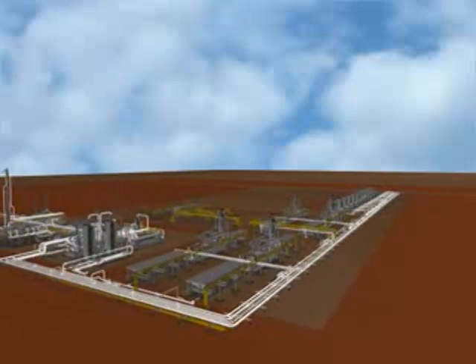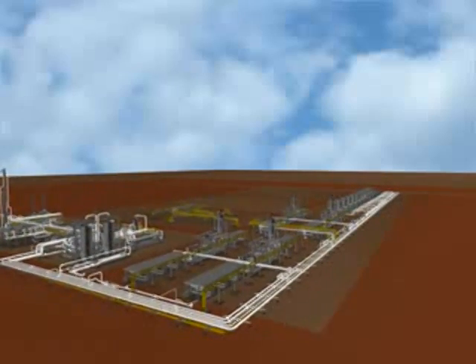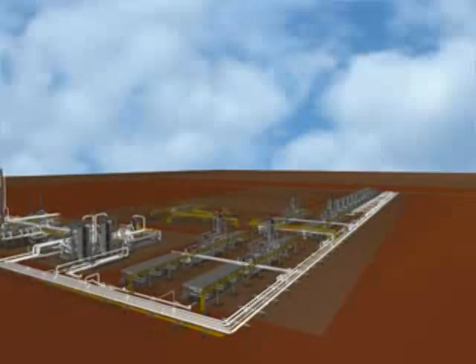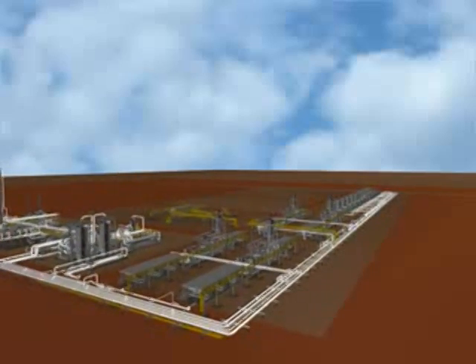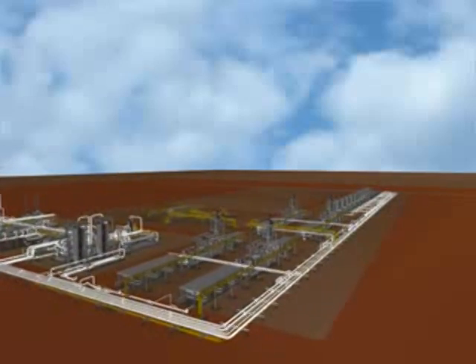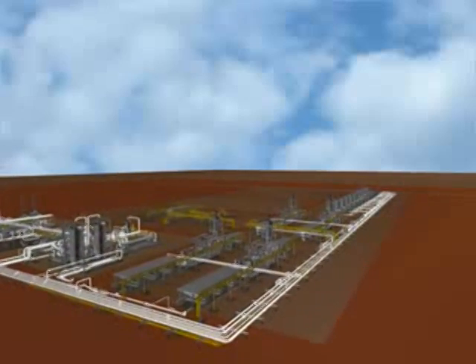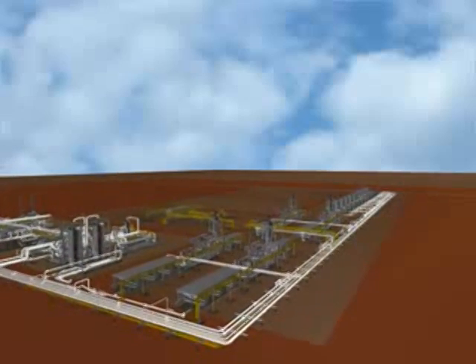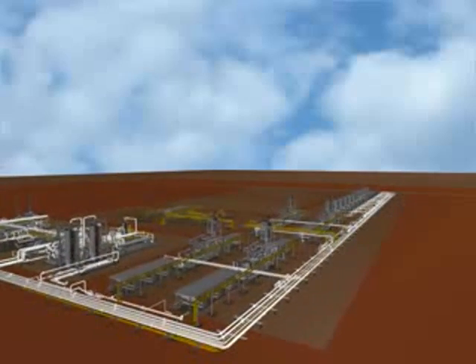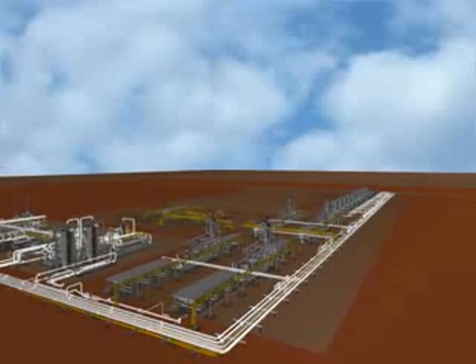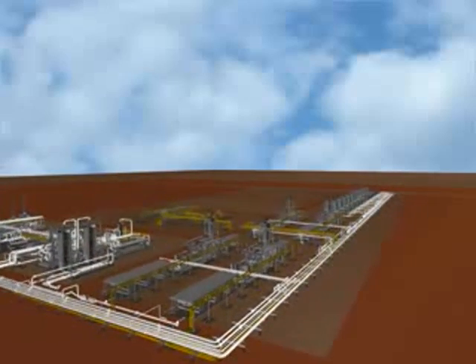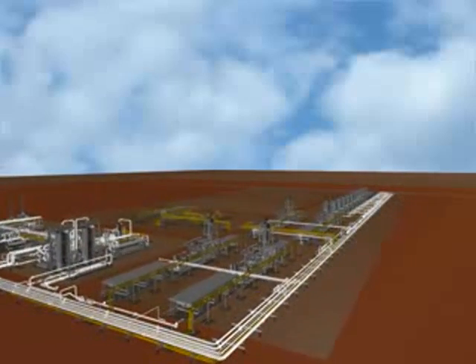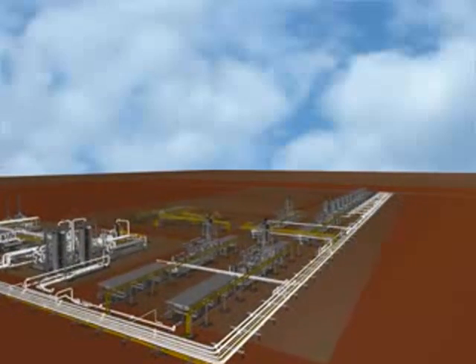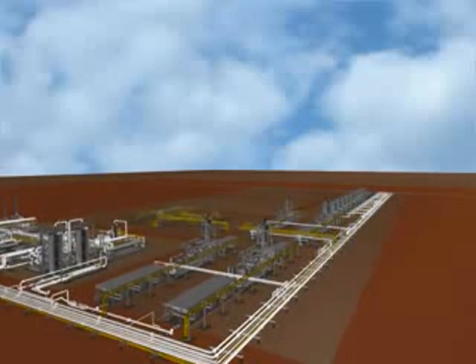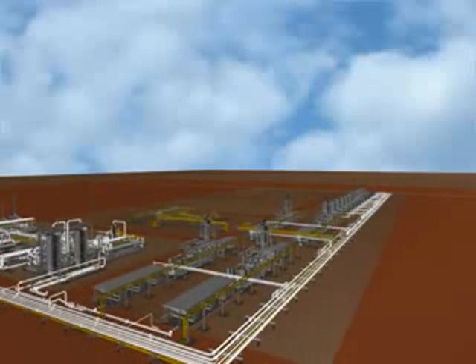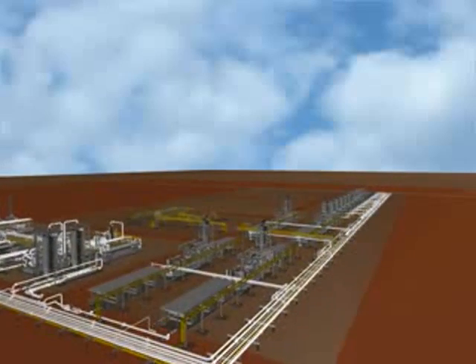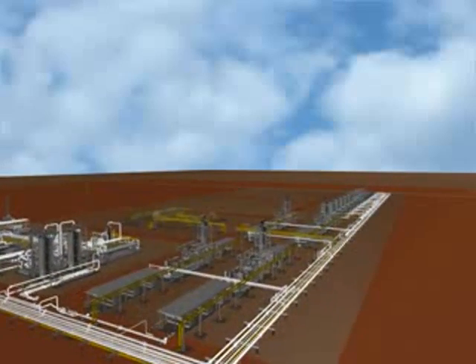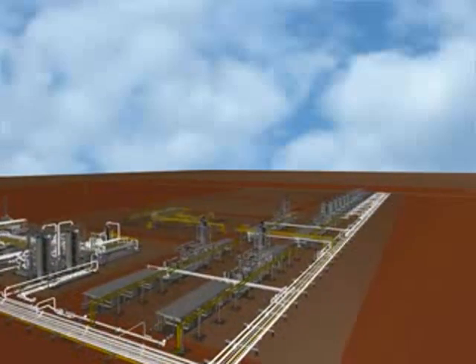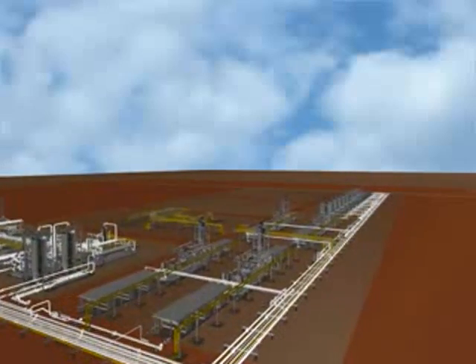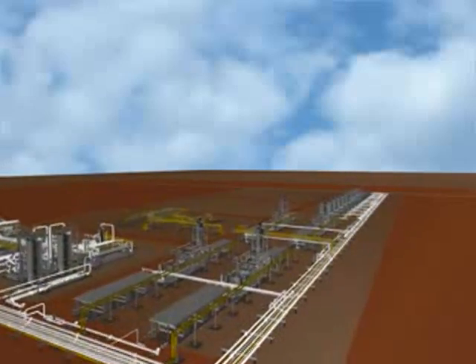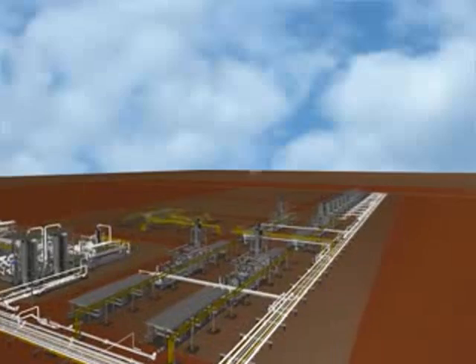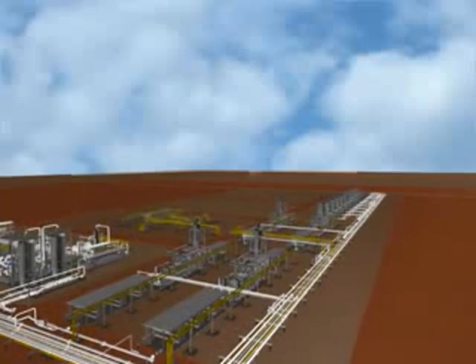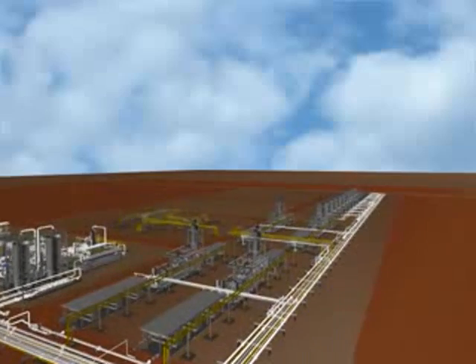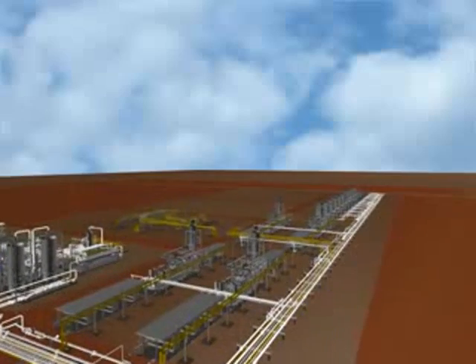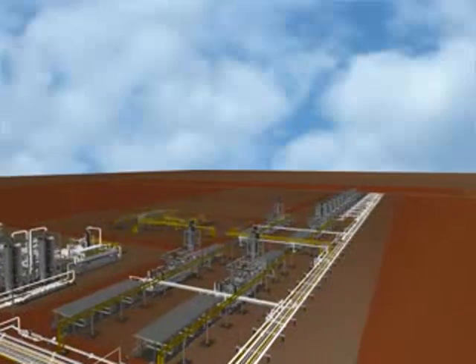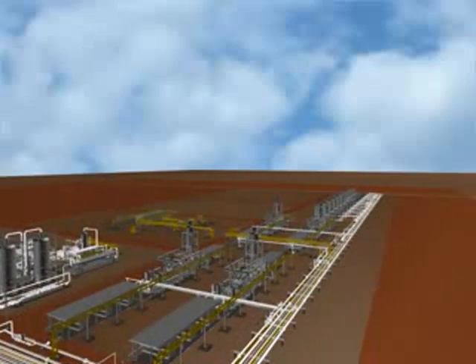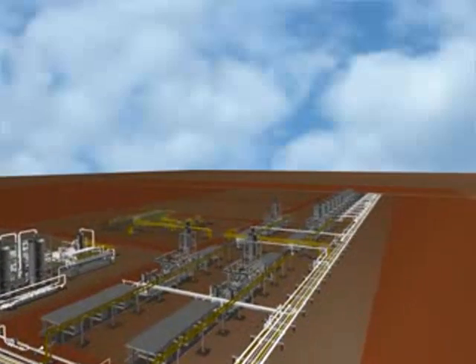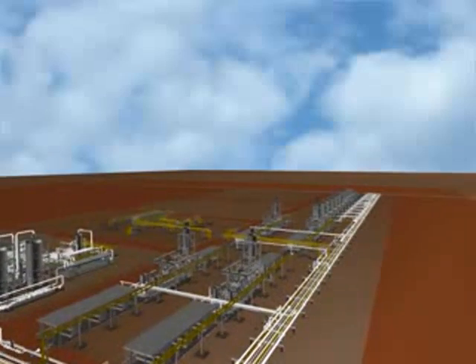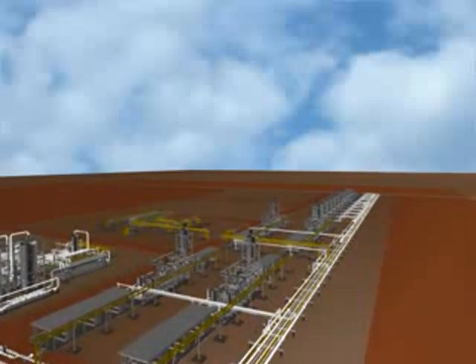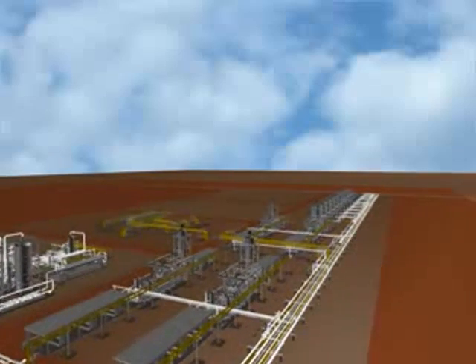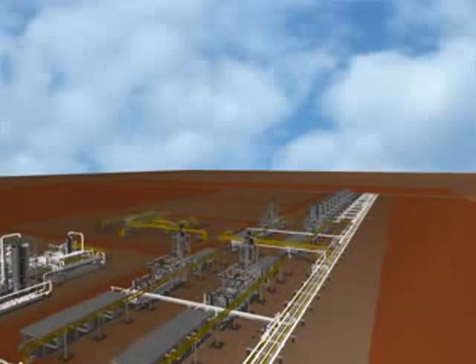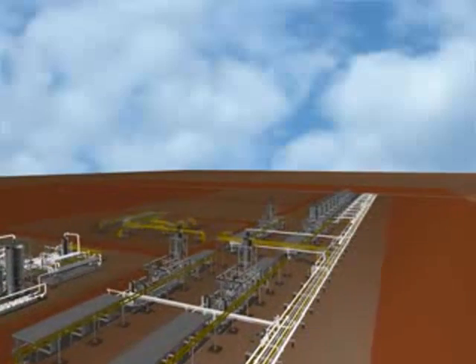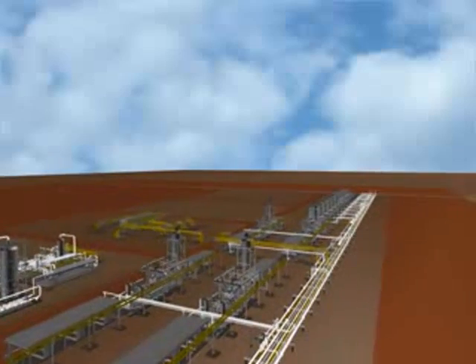Finally, heavy hydrocarbon liquid is stabilized before being sent to the storage tanks.